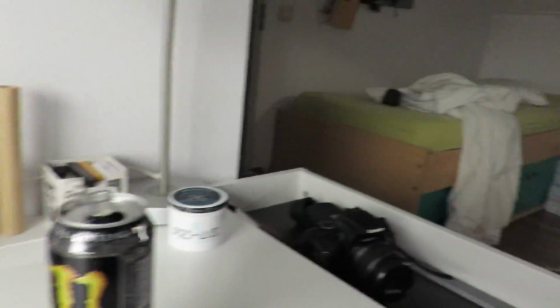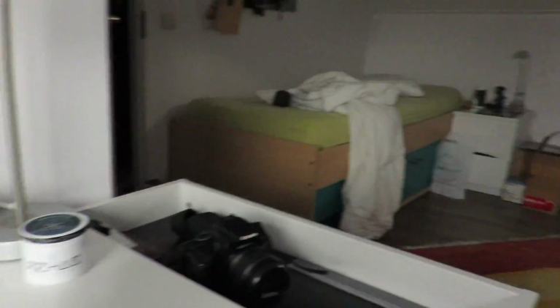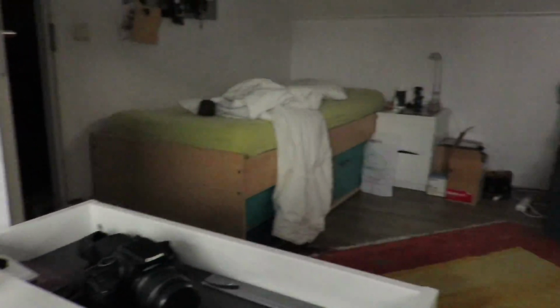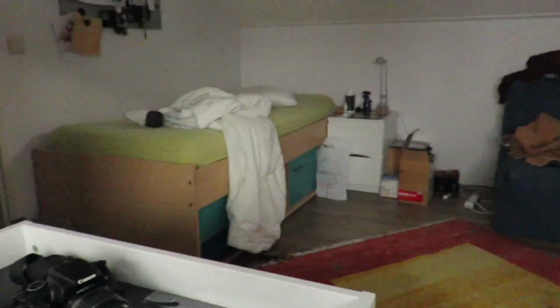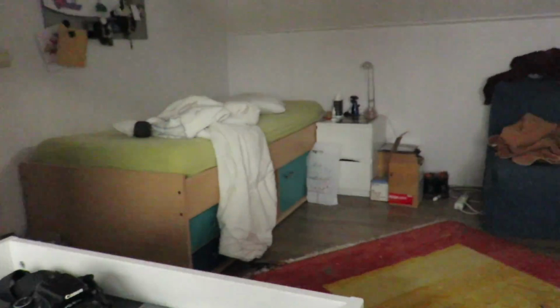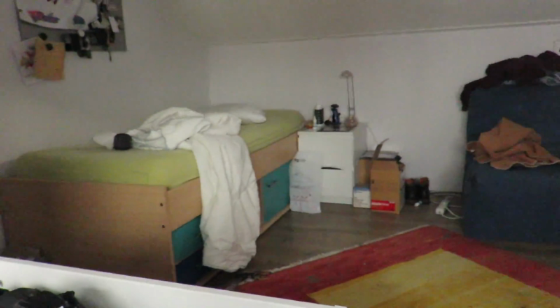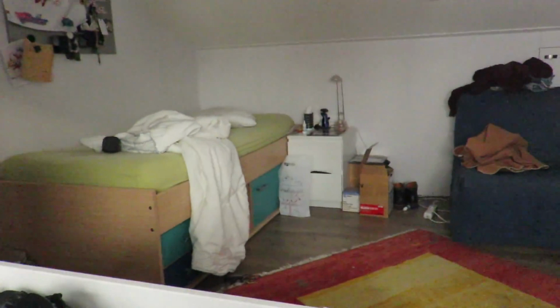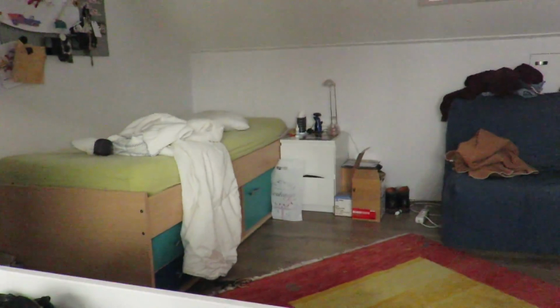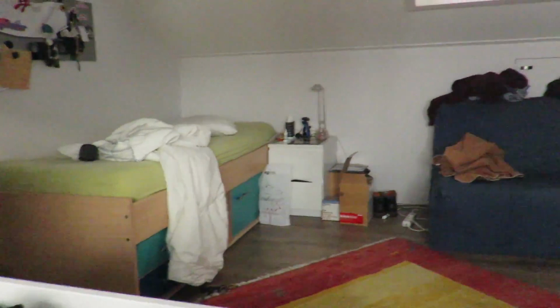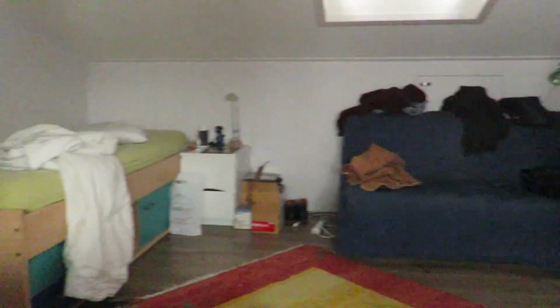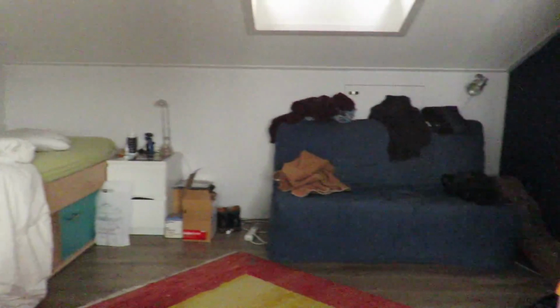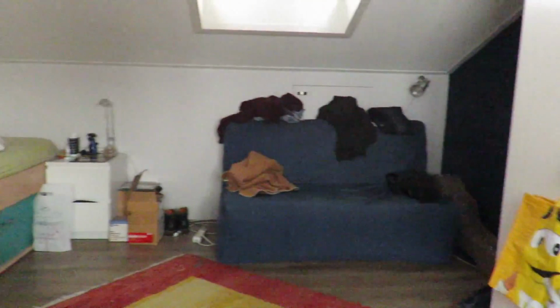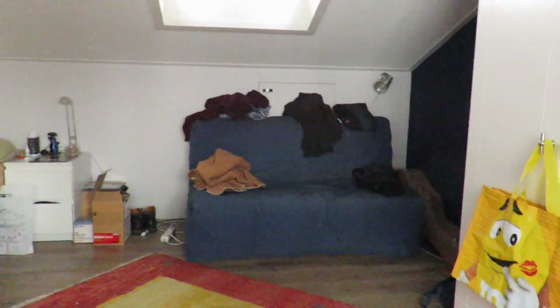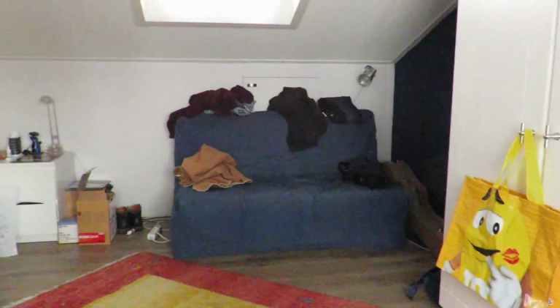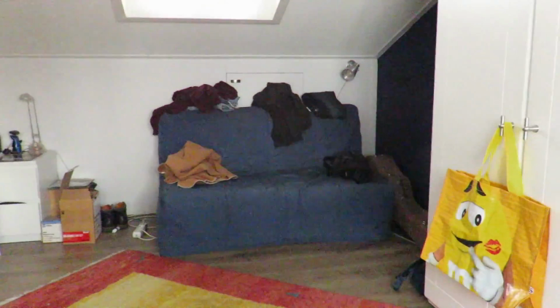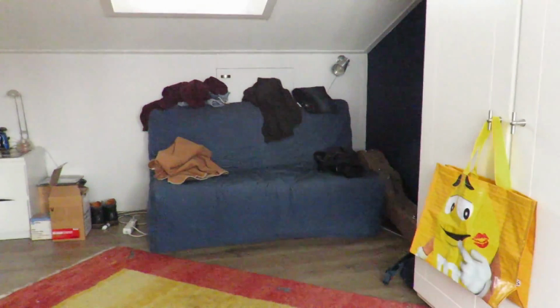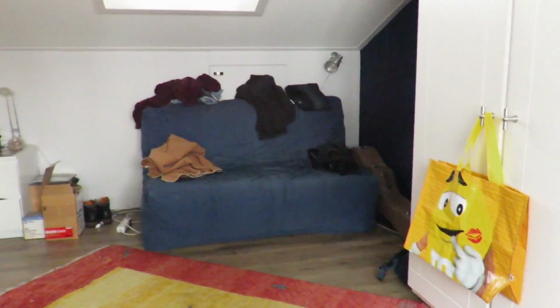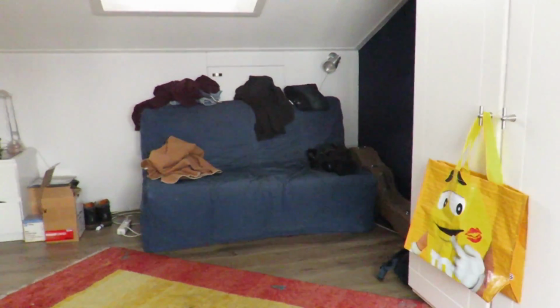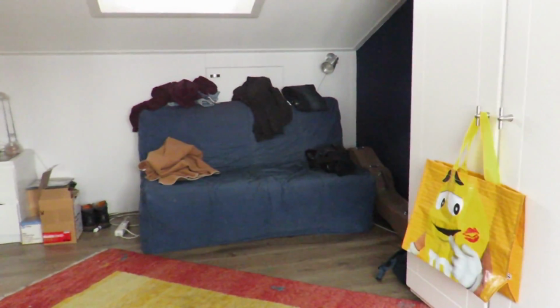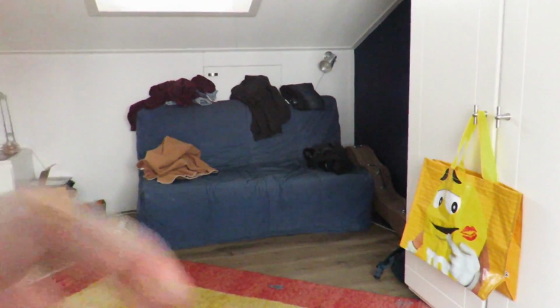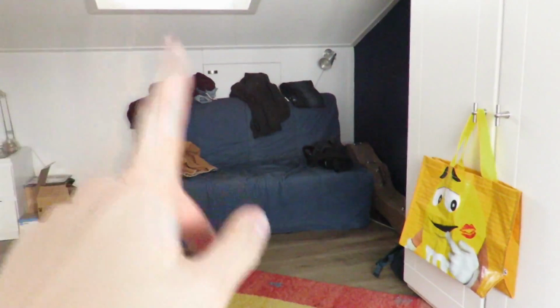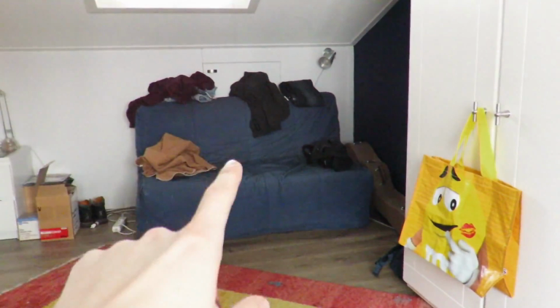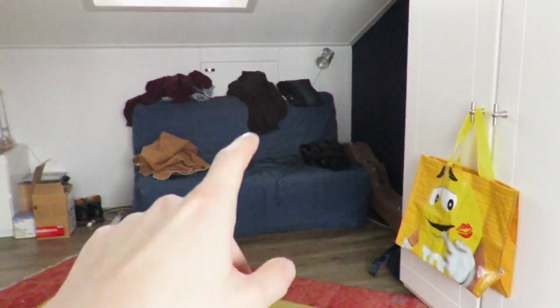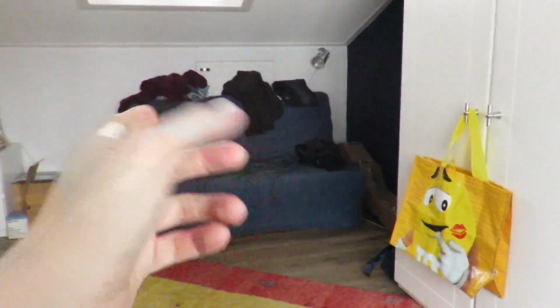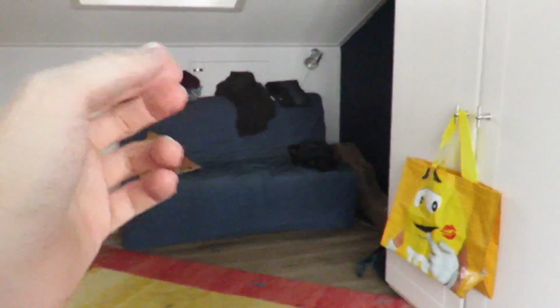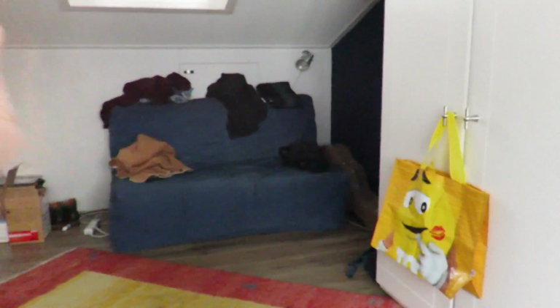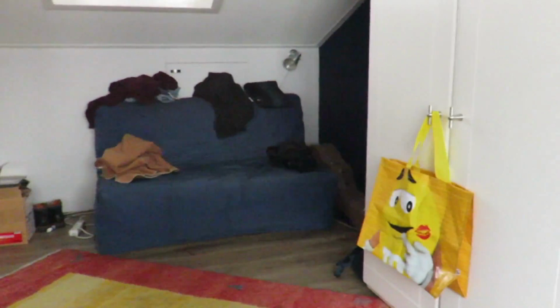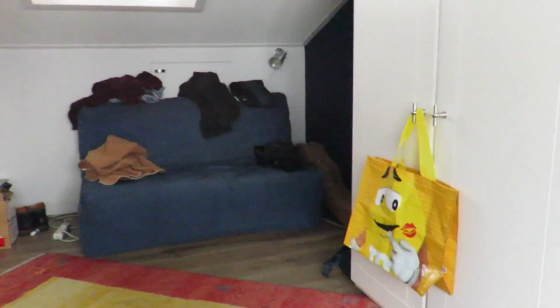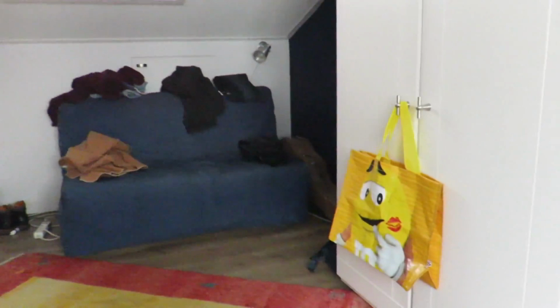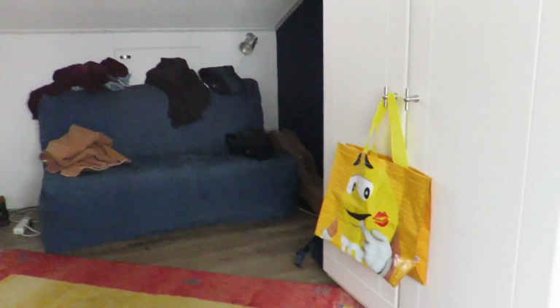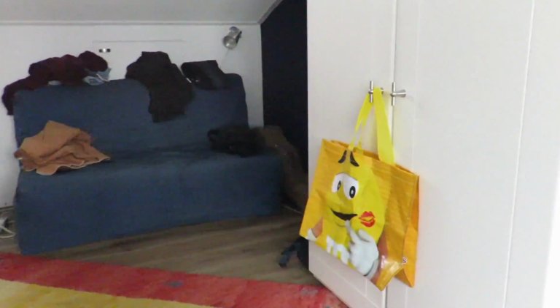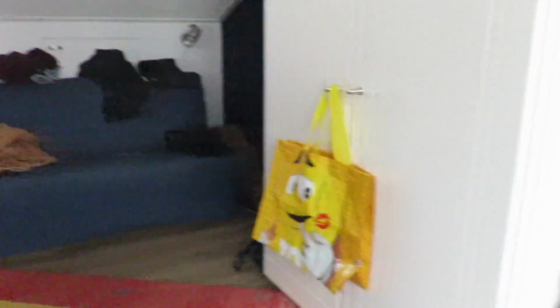Here's my single bed. I'm also thinking about putting a fish tank right over there.